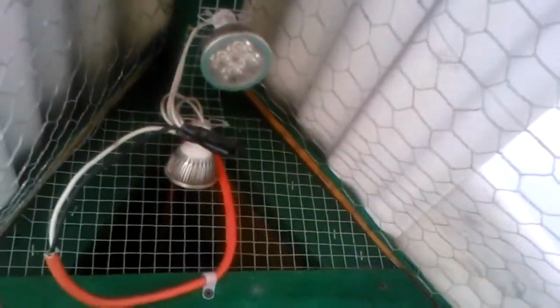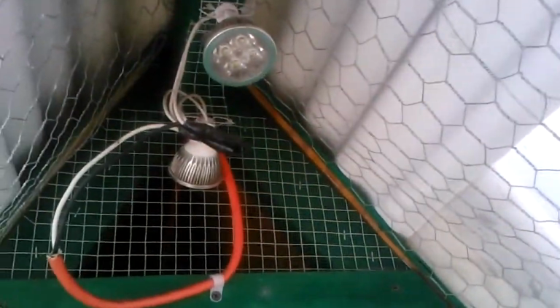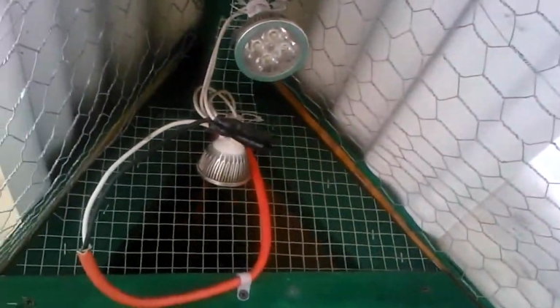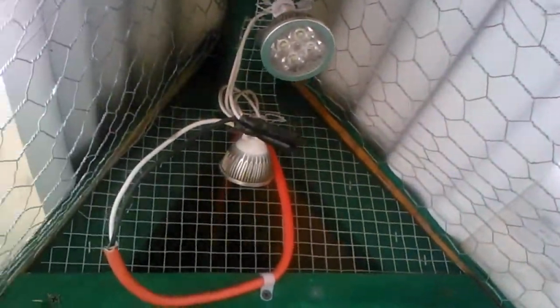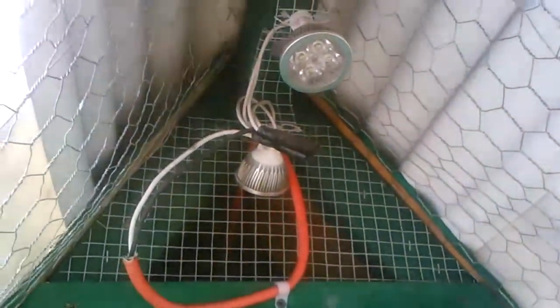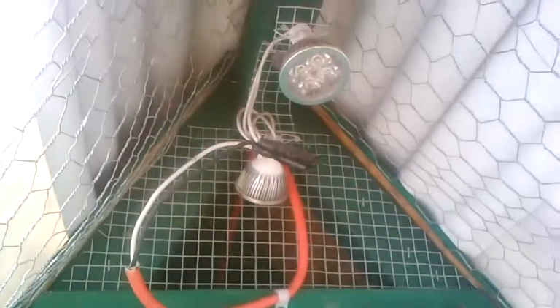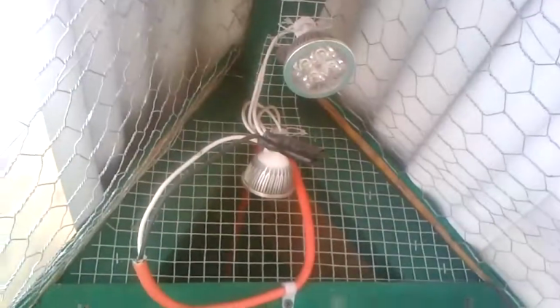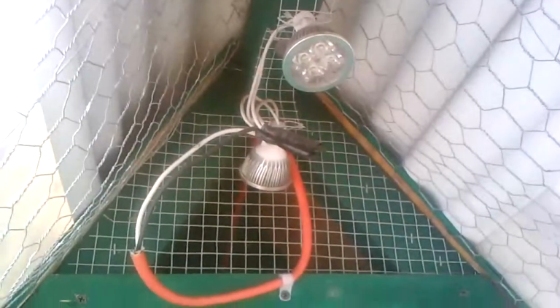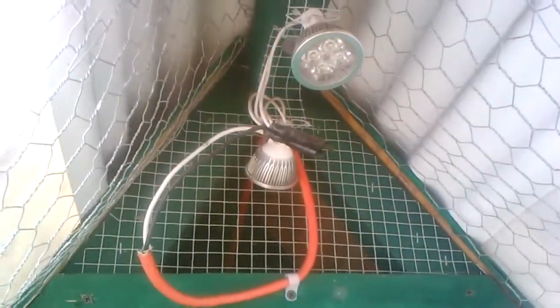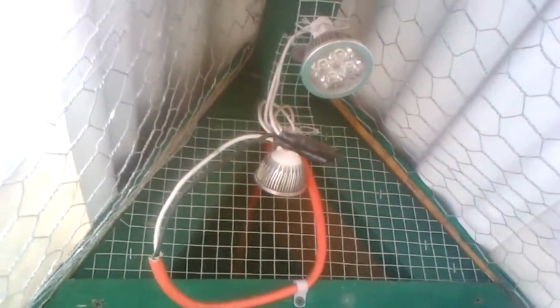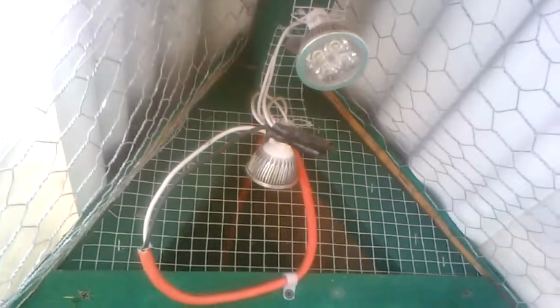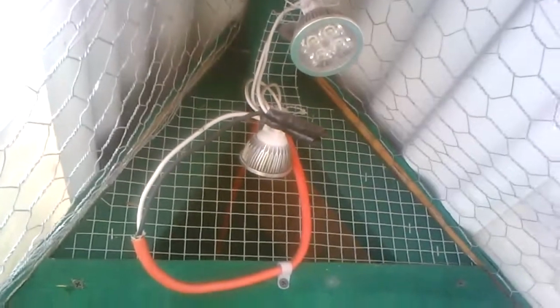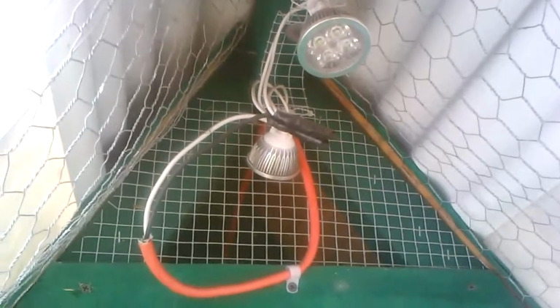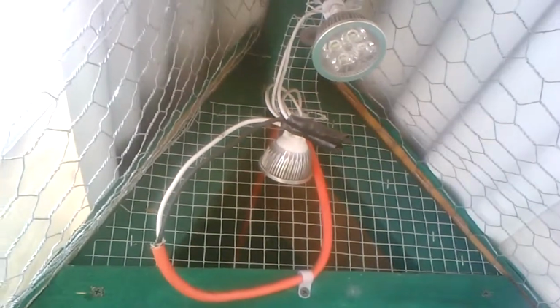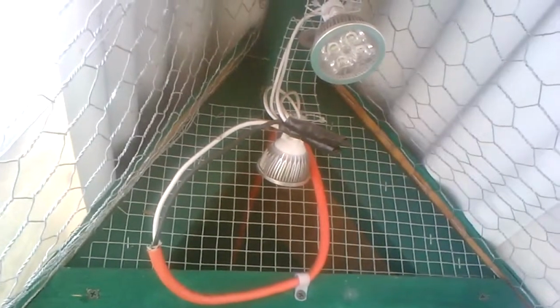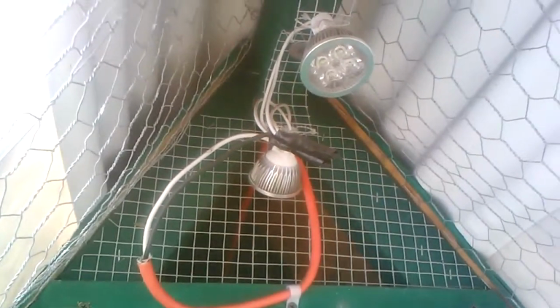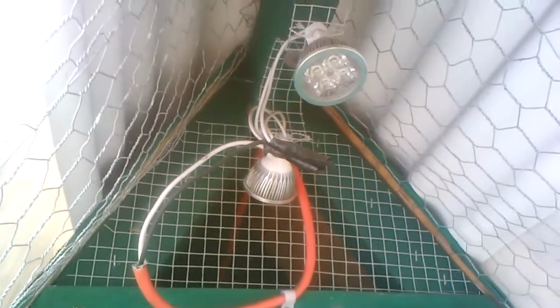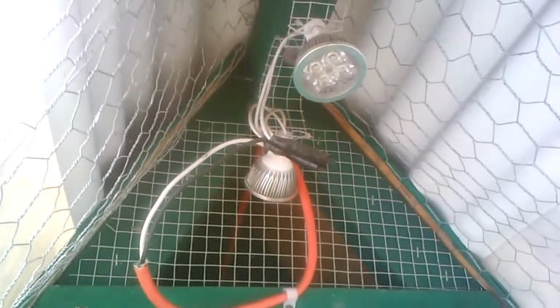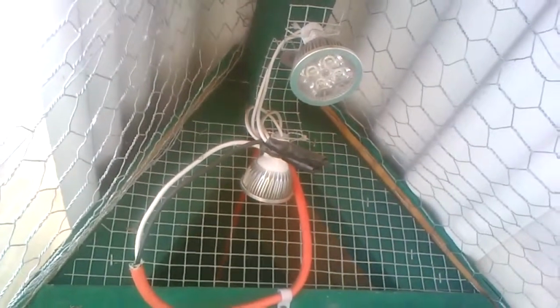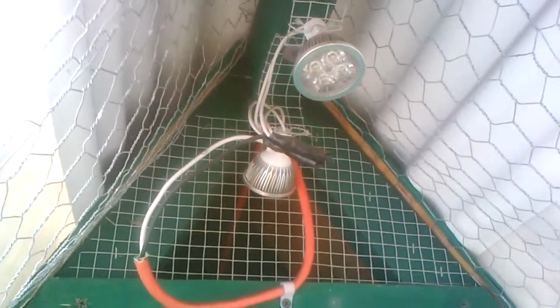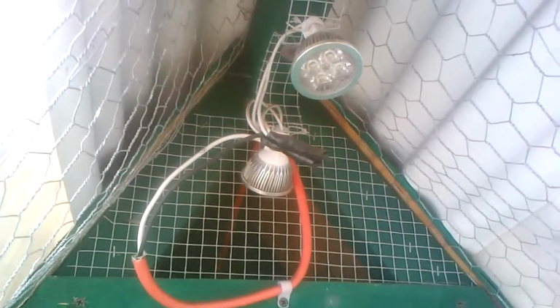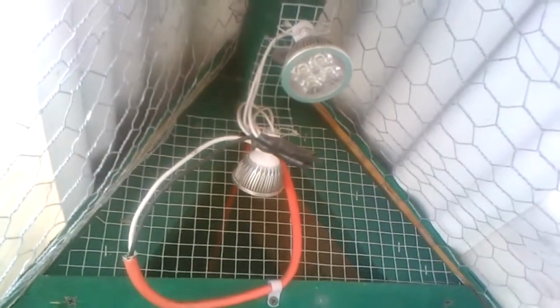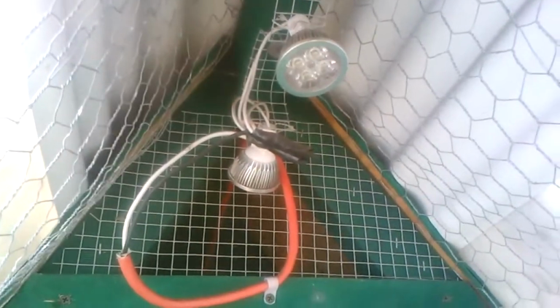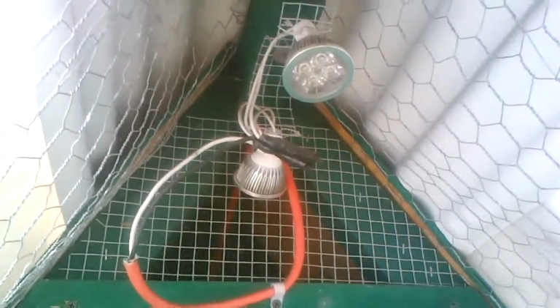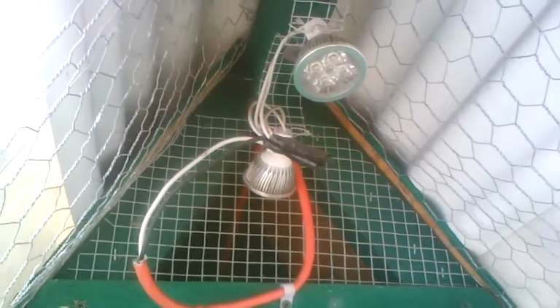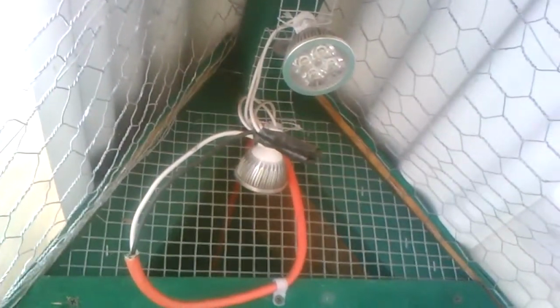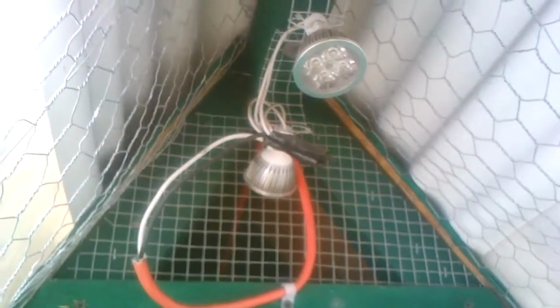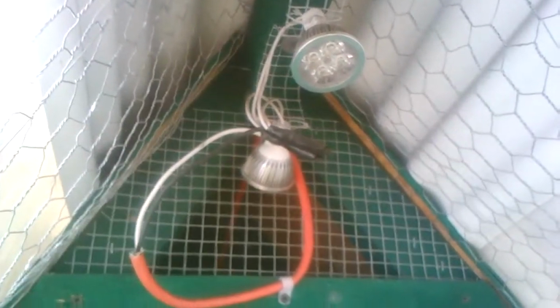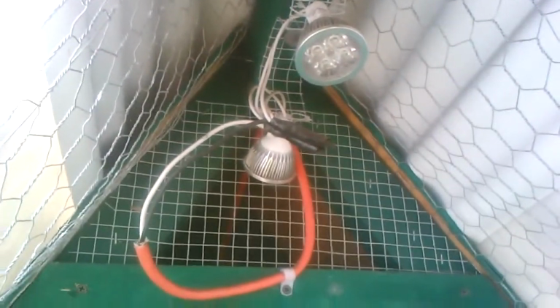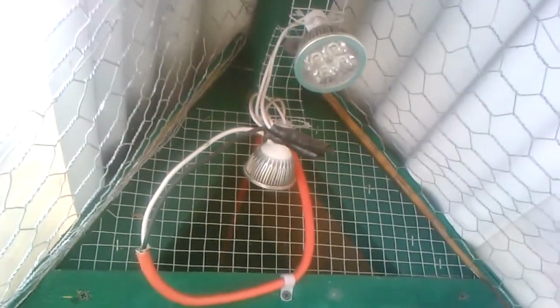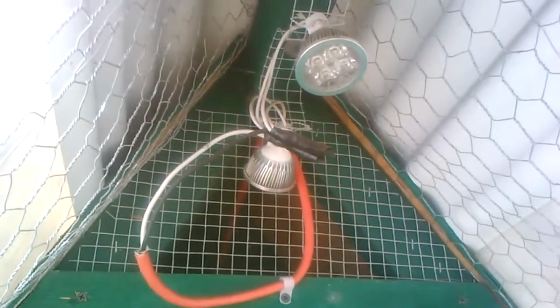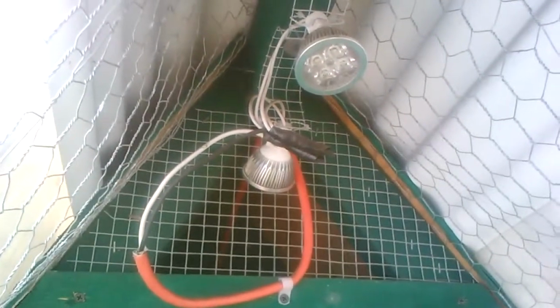I just thought I would show you that, and that's another way that we are using solar power.